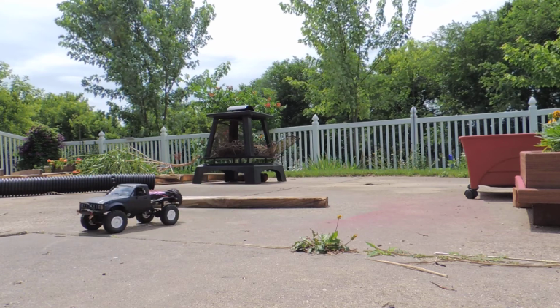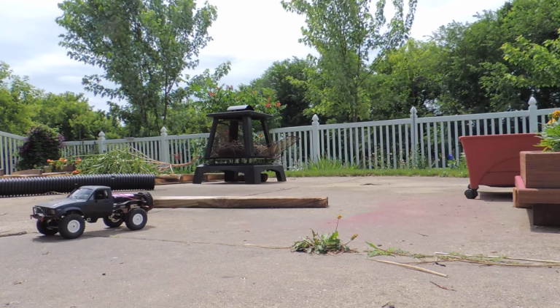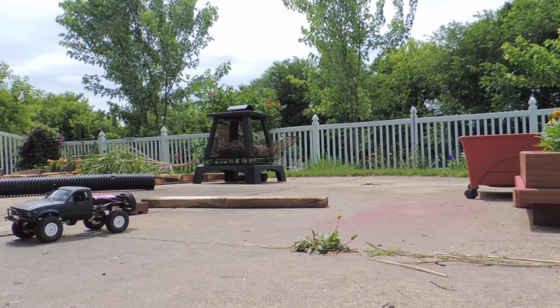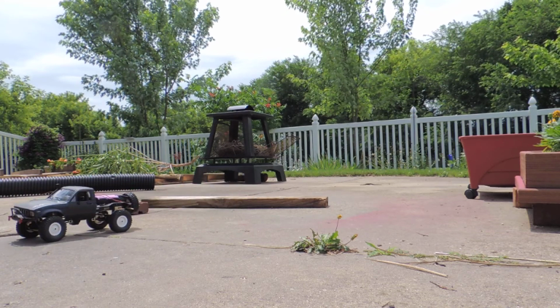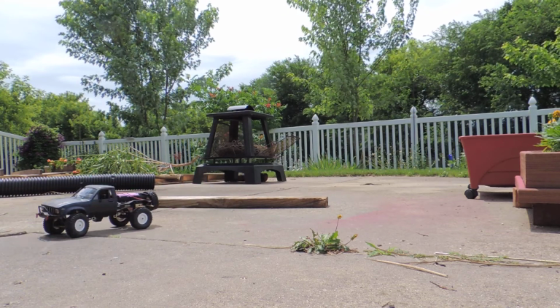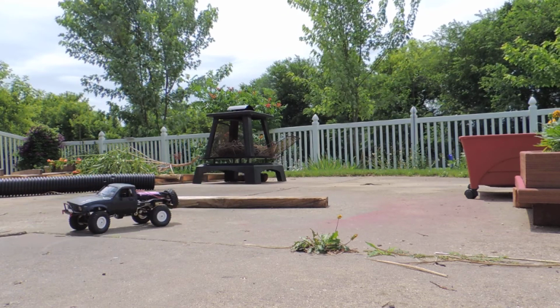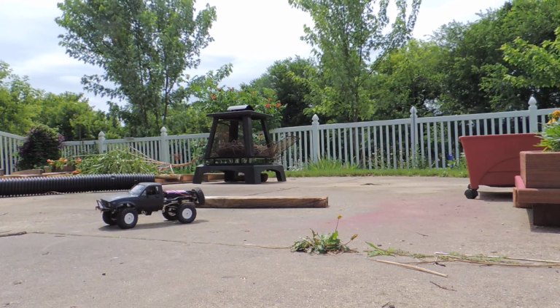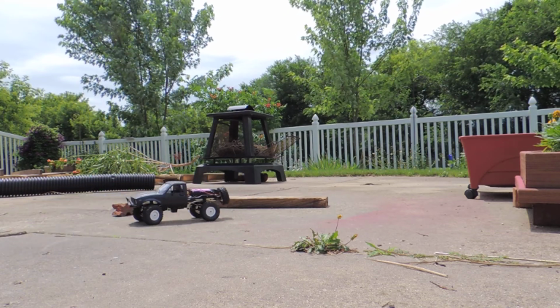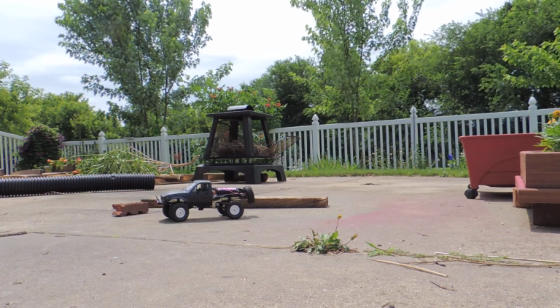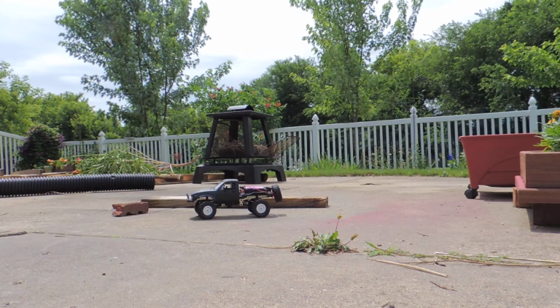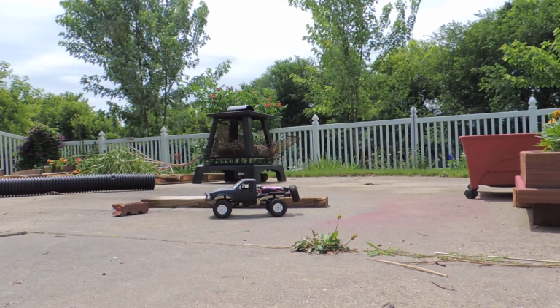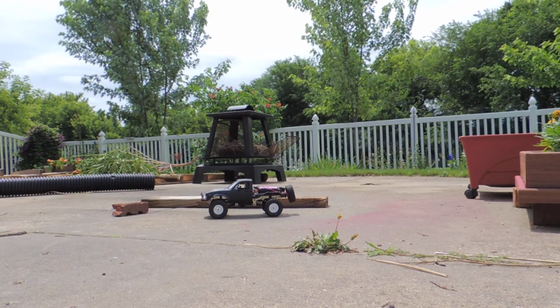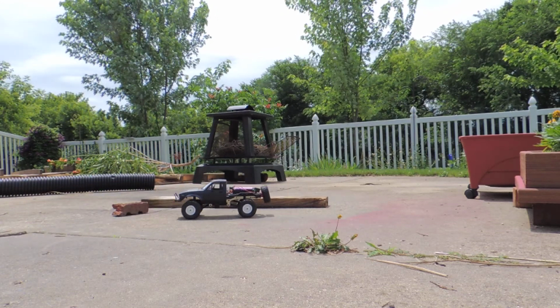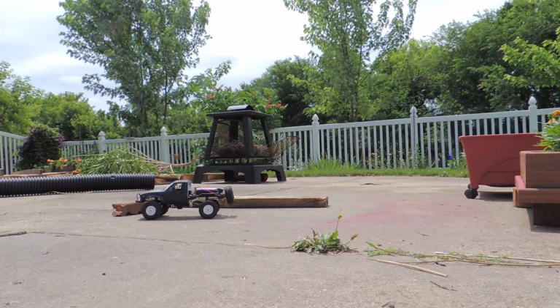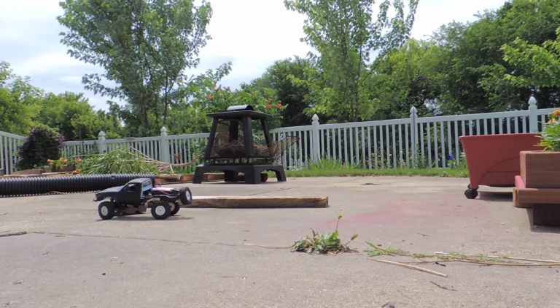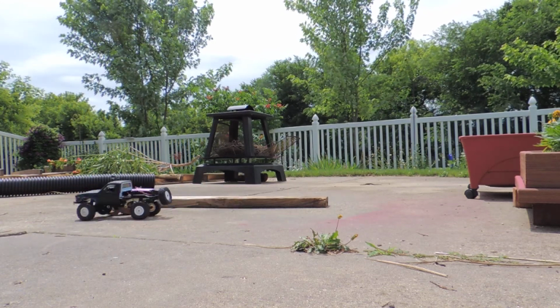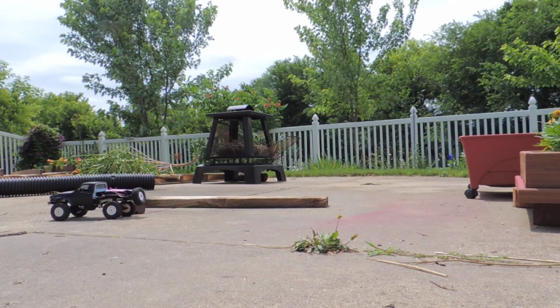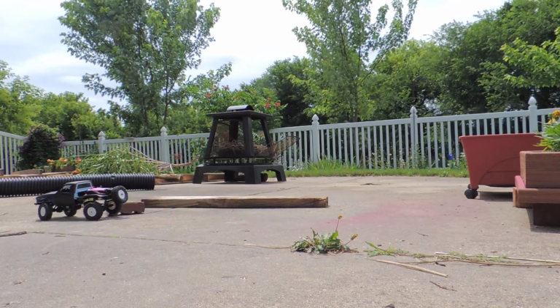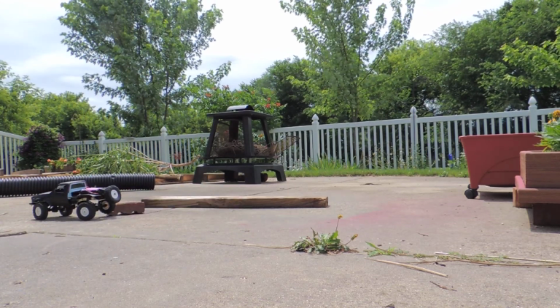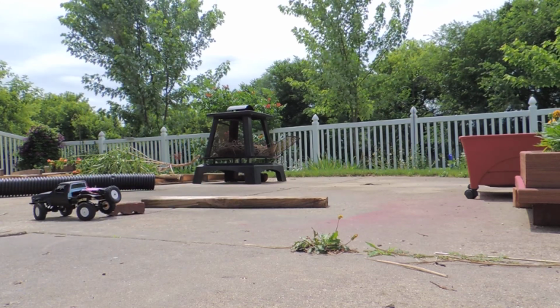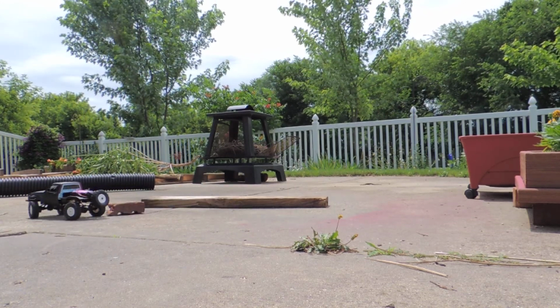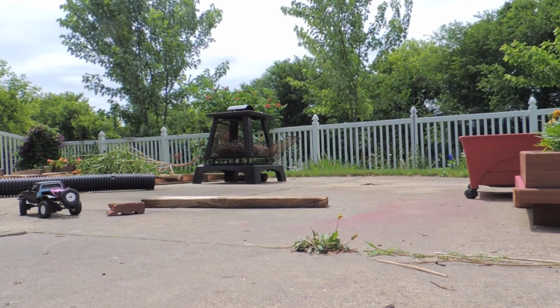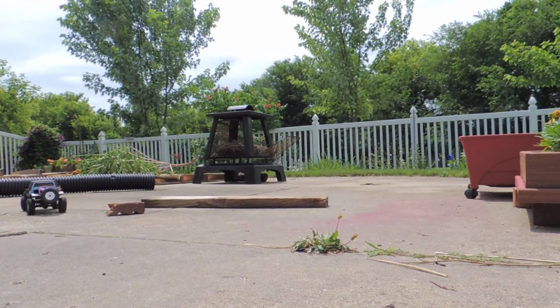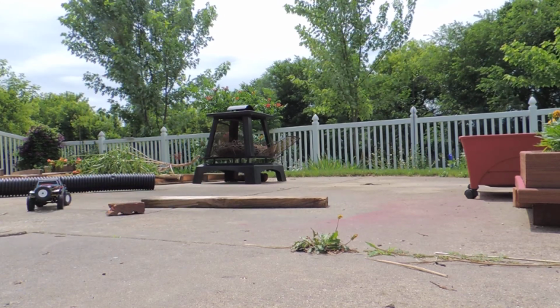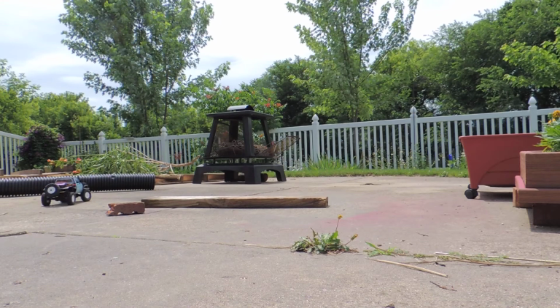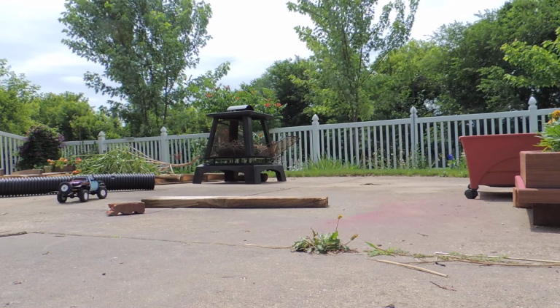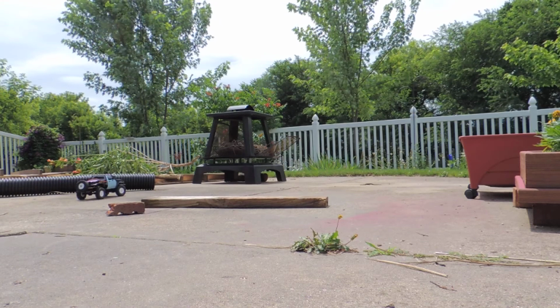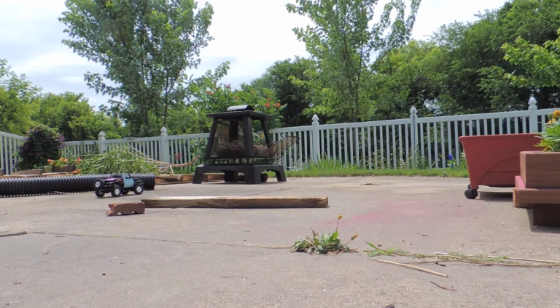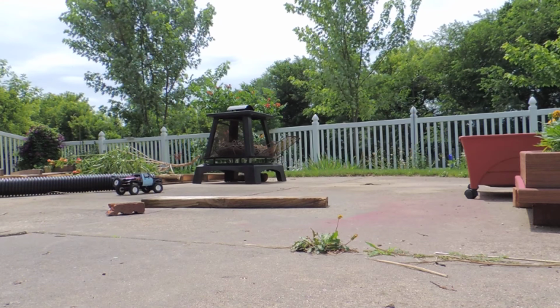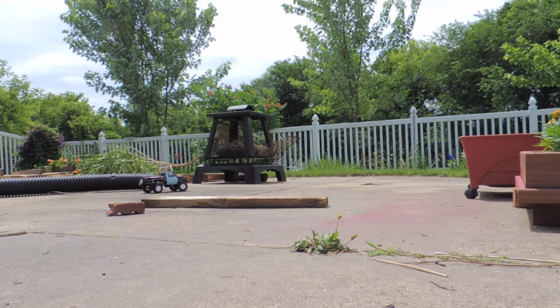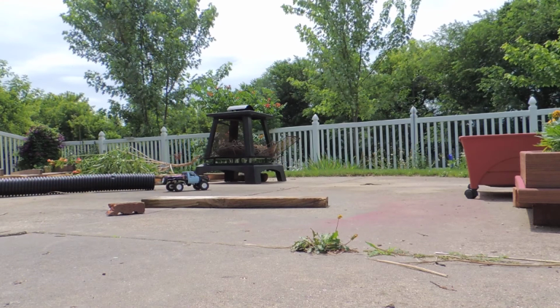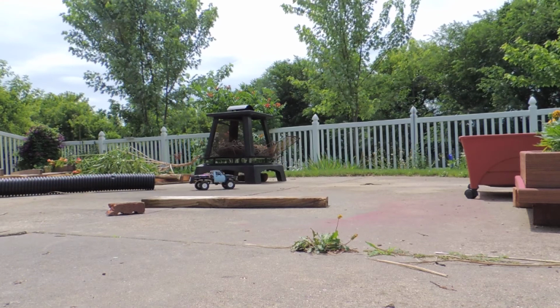I think if it had all four wheel drive it would be okay. It would be easier for it to crawl over something.